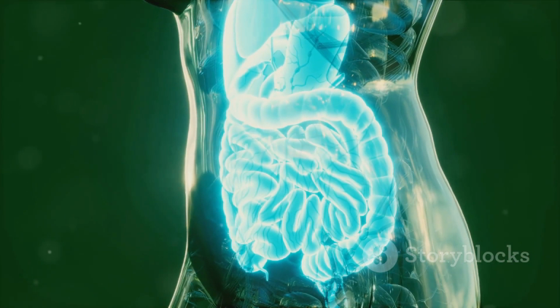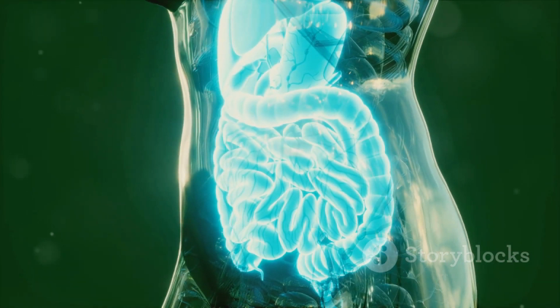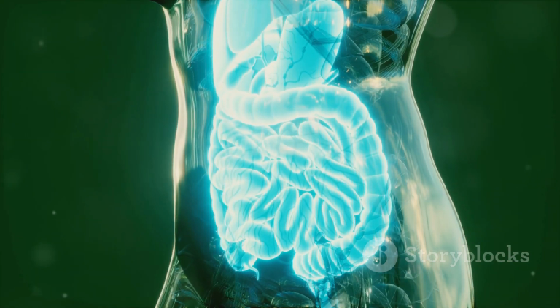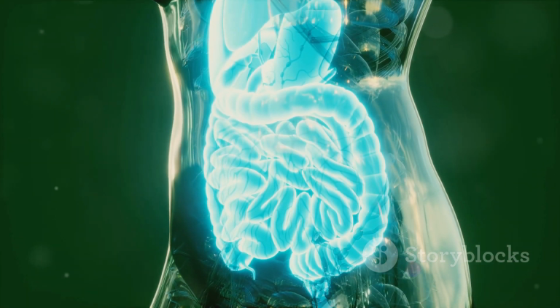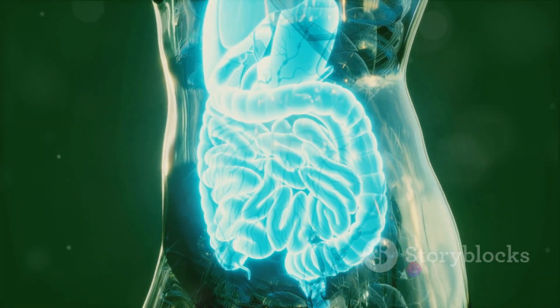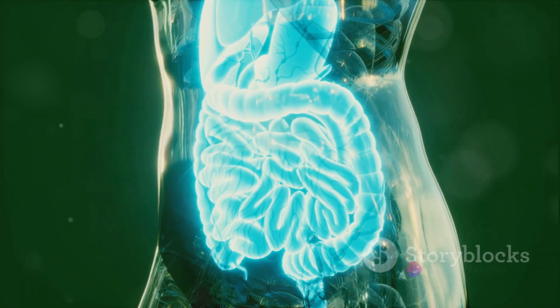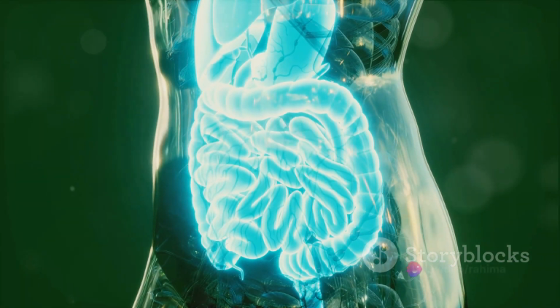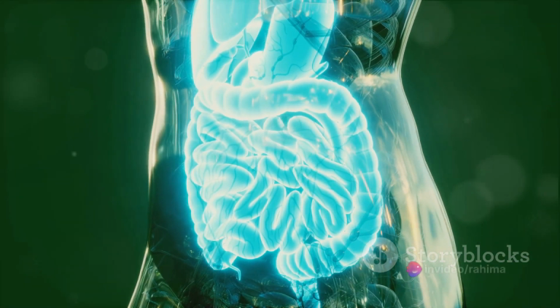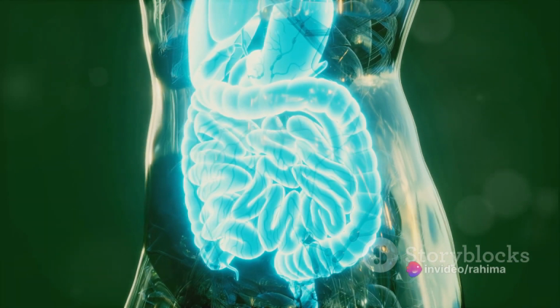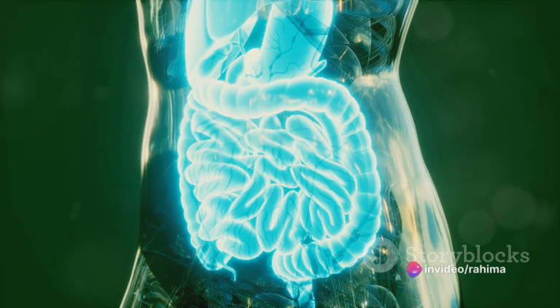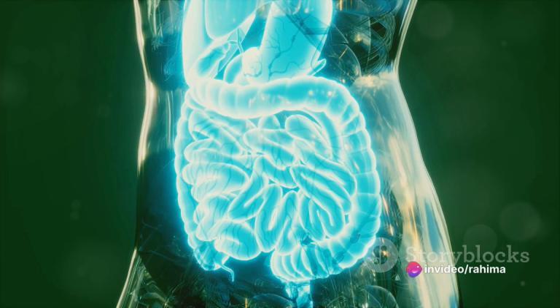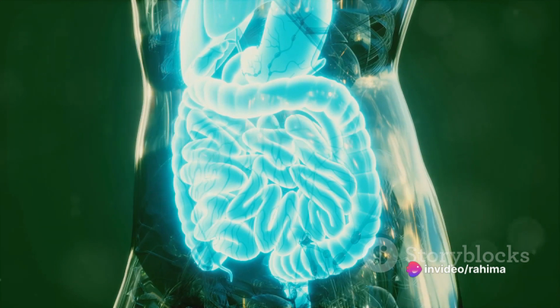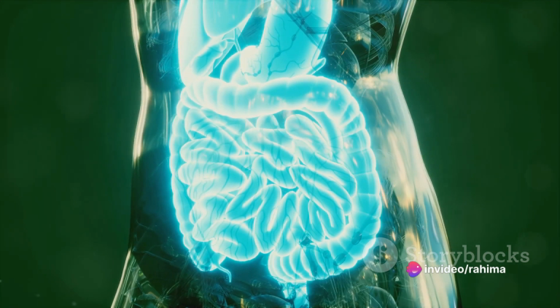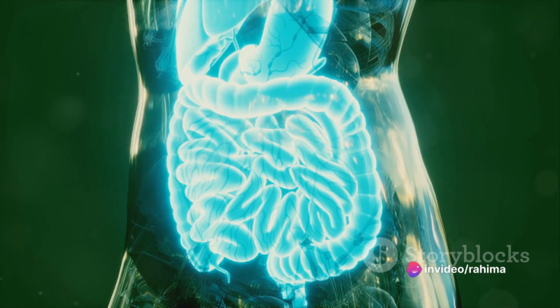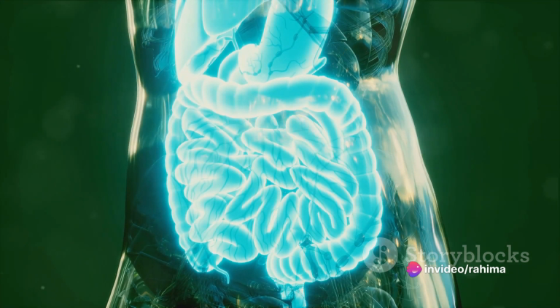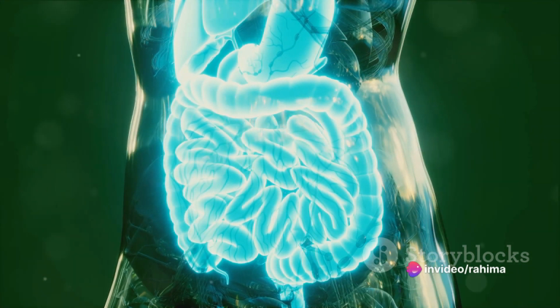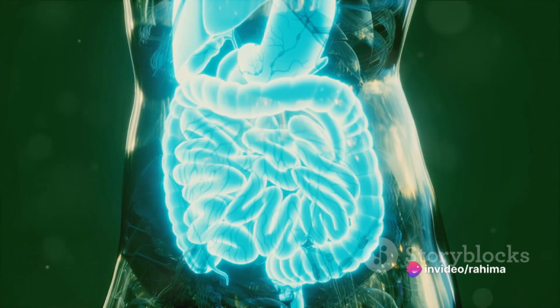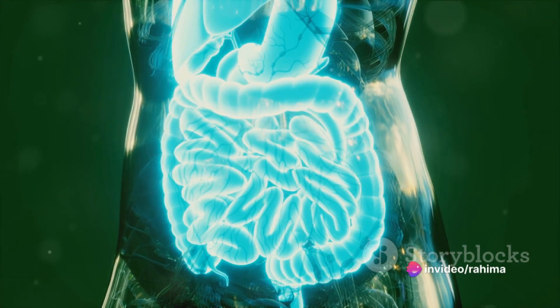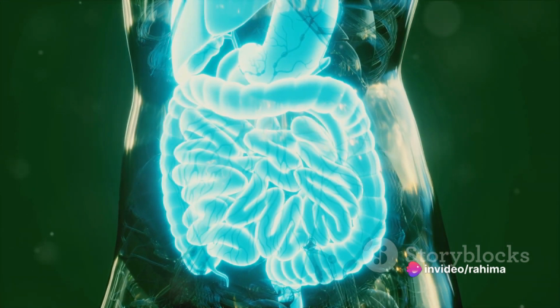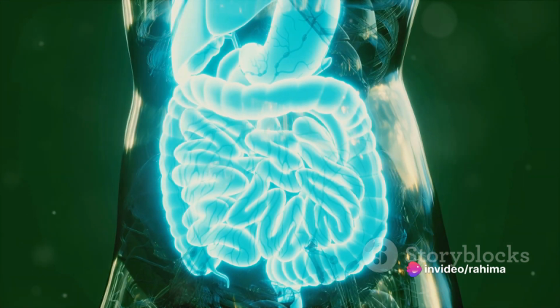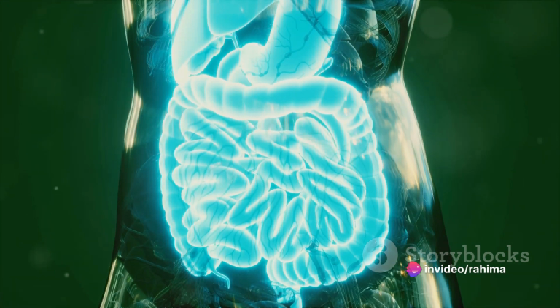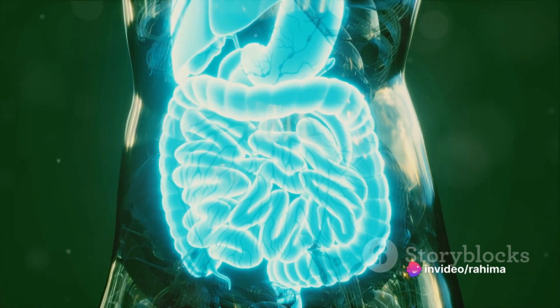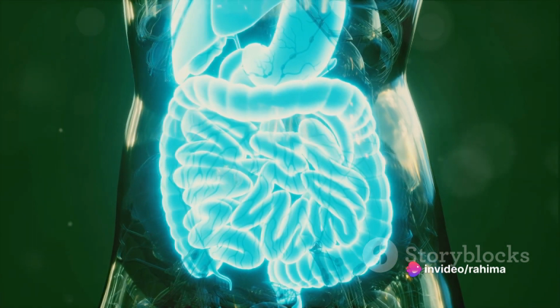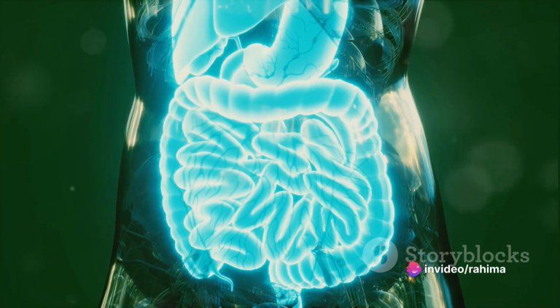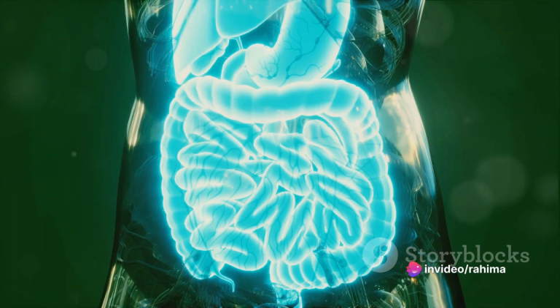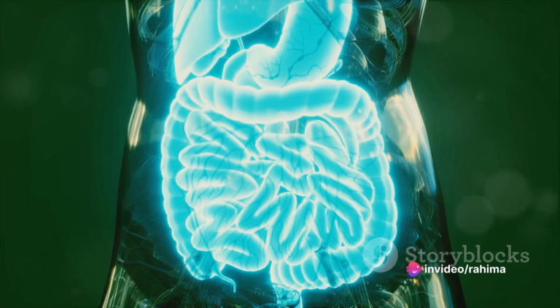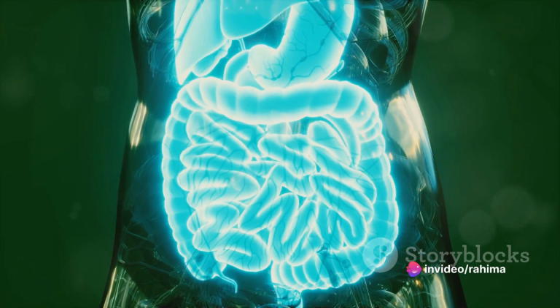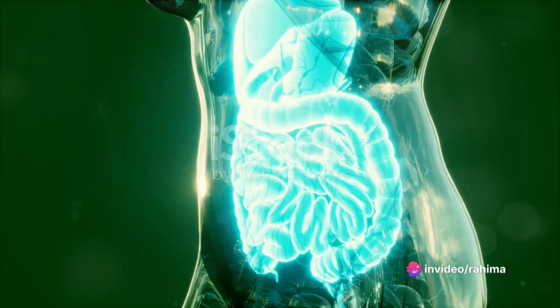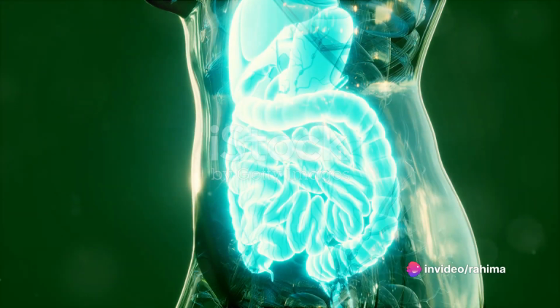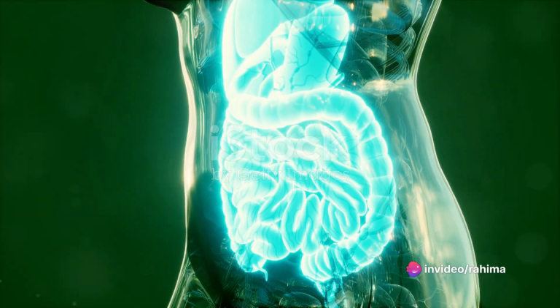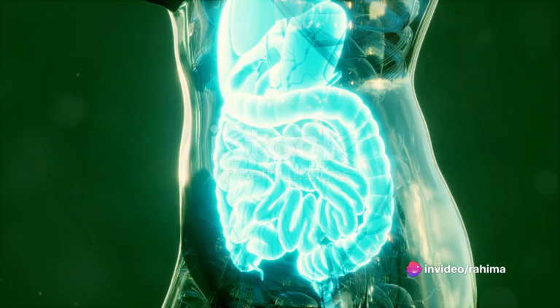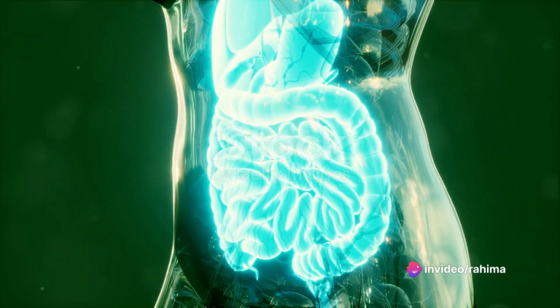These systems are the circulatory, respiratory, digestive, nervous, muscular, skeletal, endocrine, immune, integumentary, urinary, and reproductive.